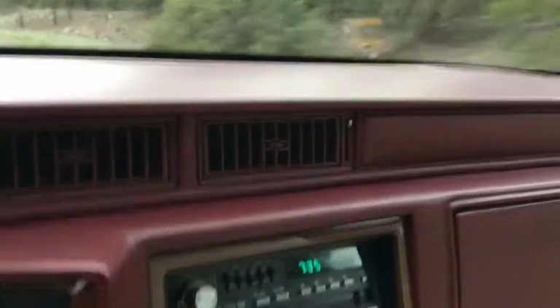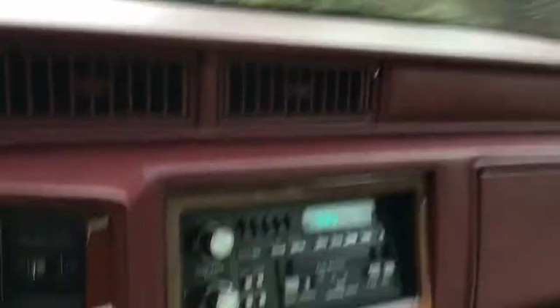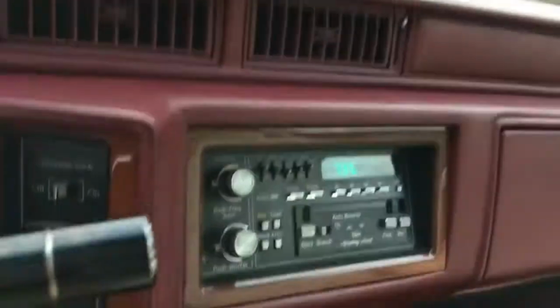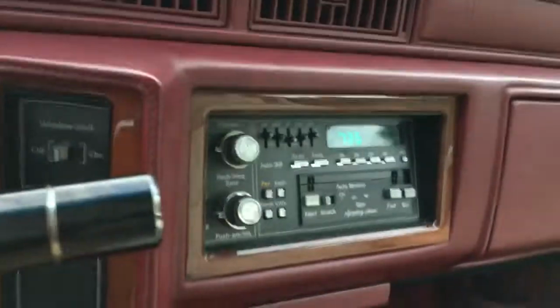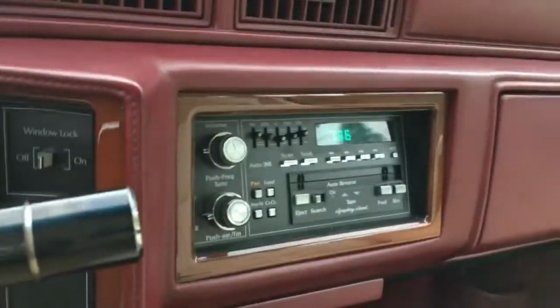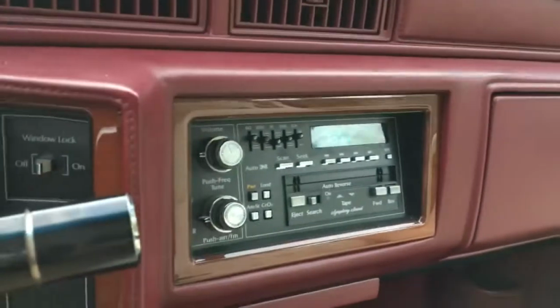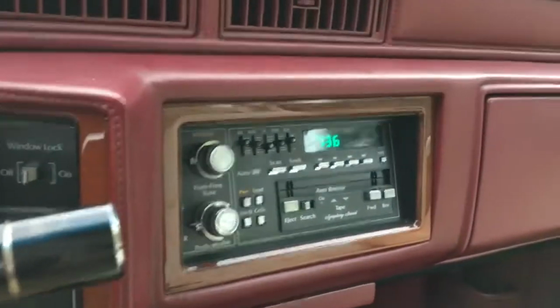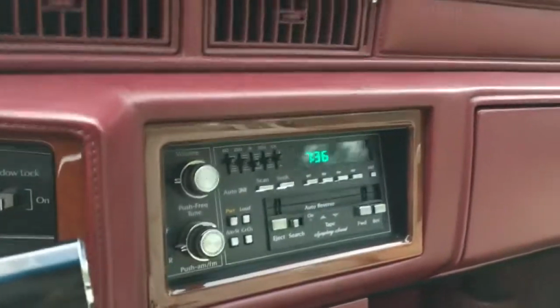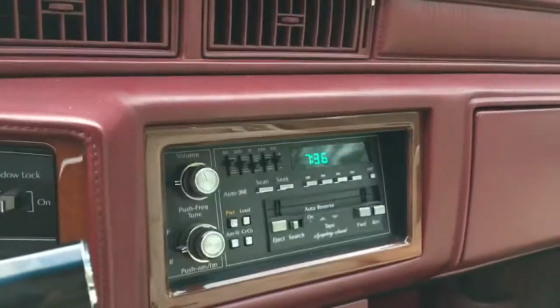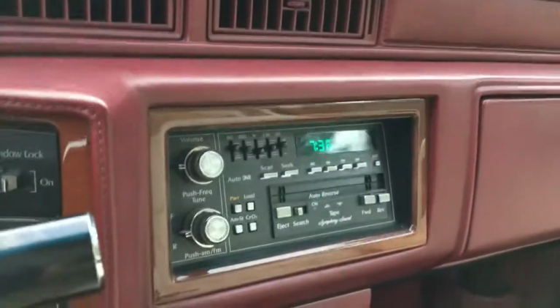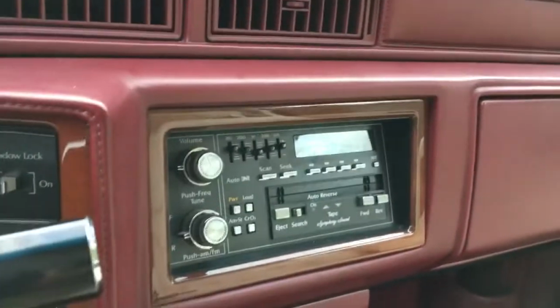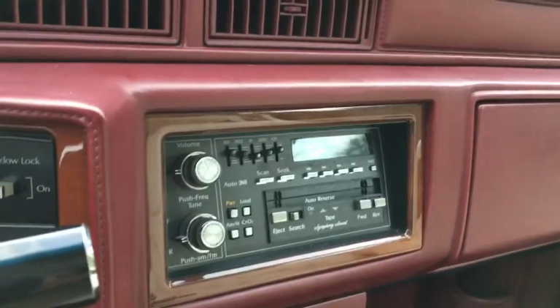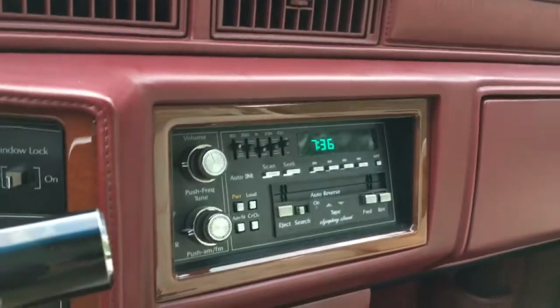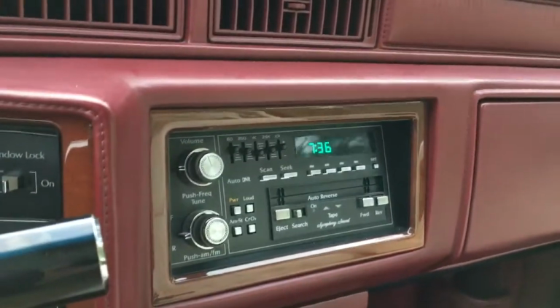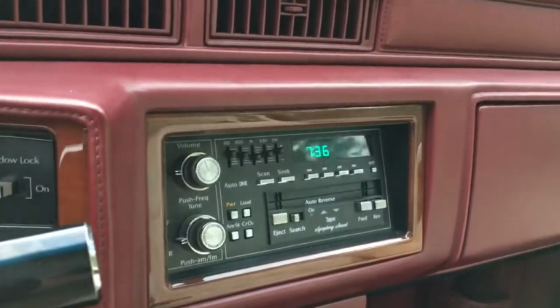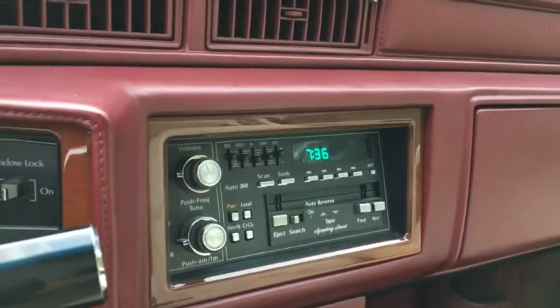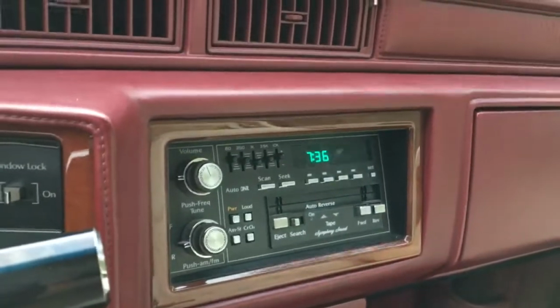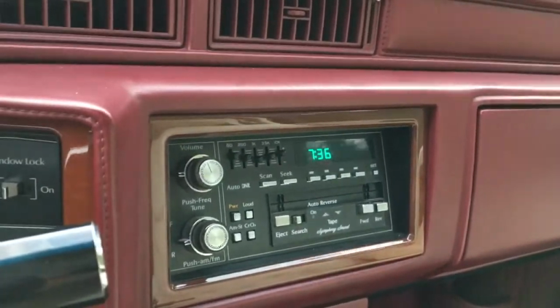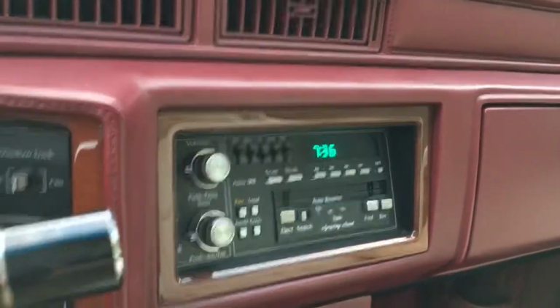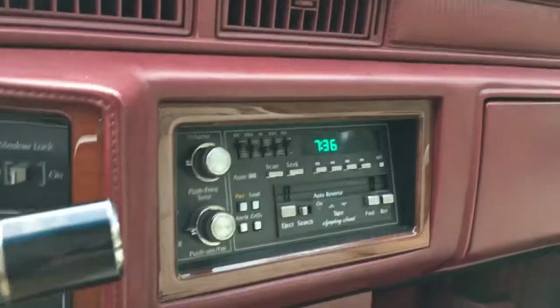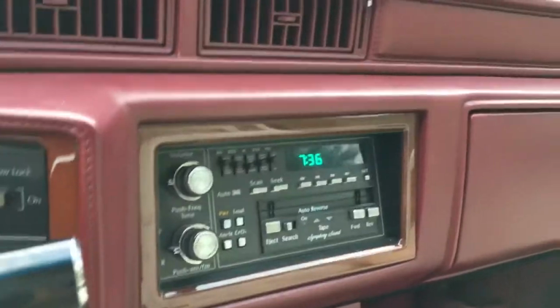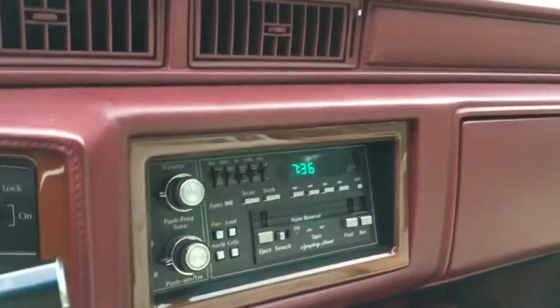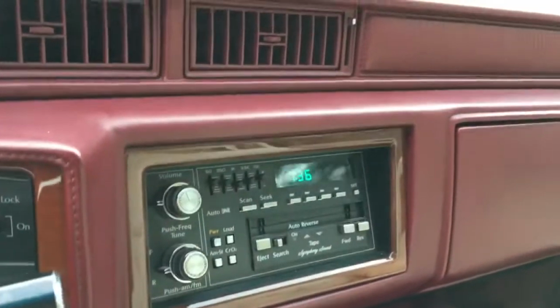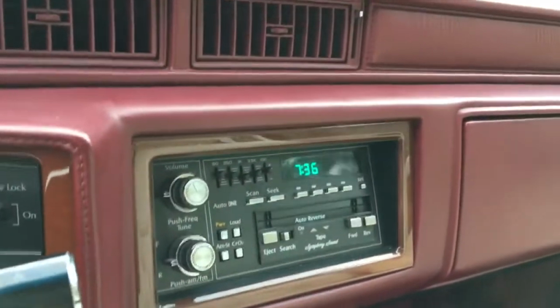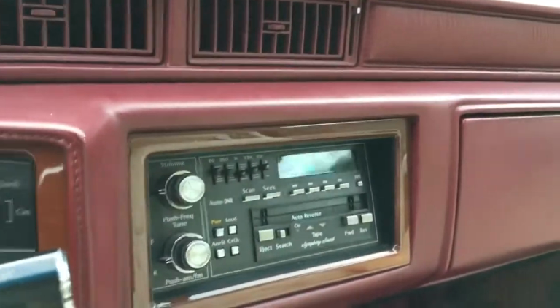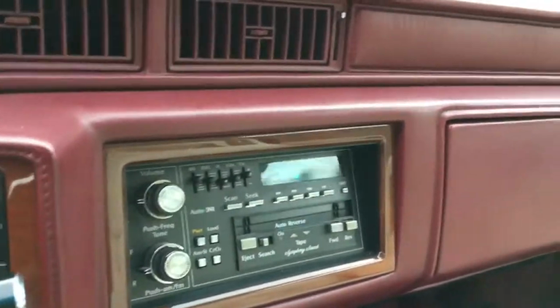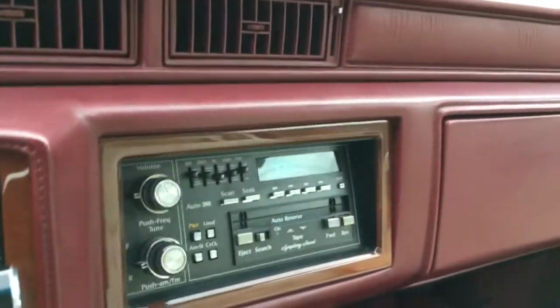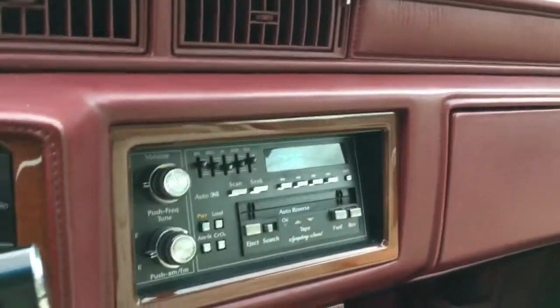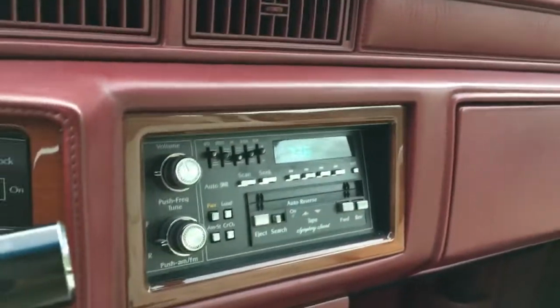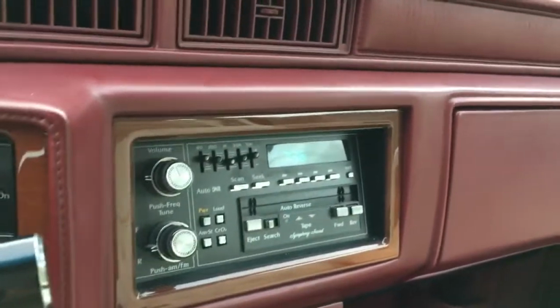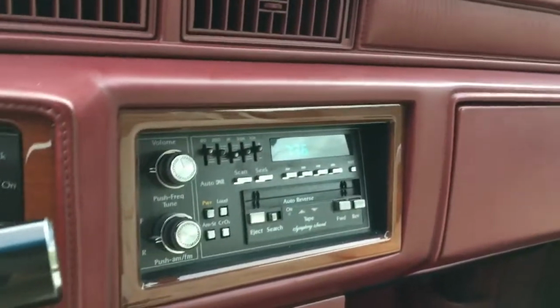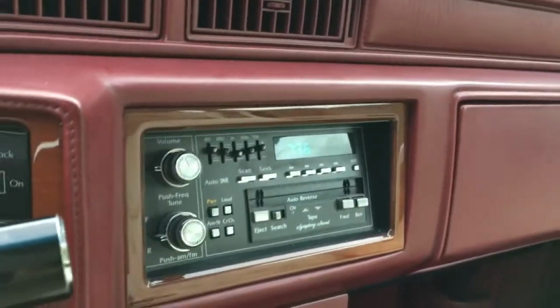Radio works, power antenna works, all the speakers work — not a bad sound. Oh, and a steel cassette.